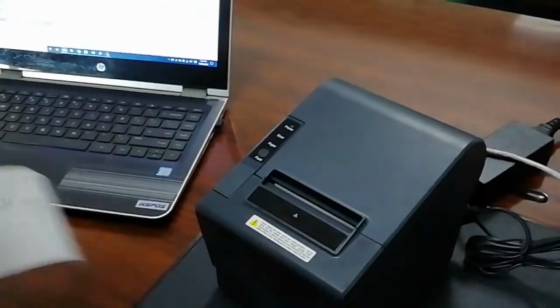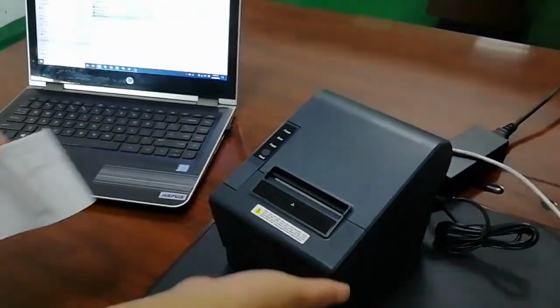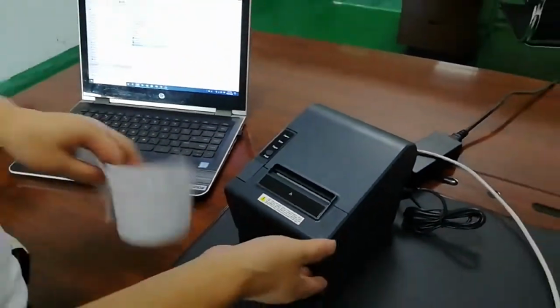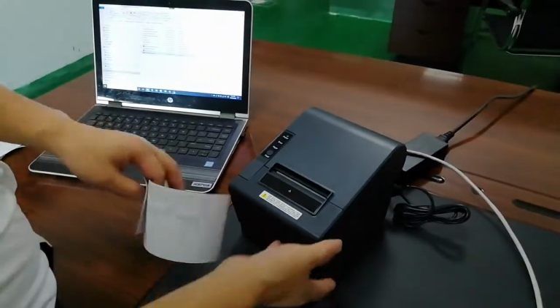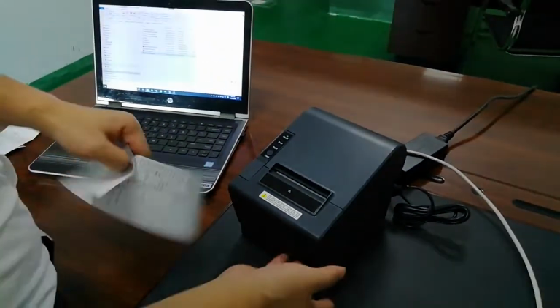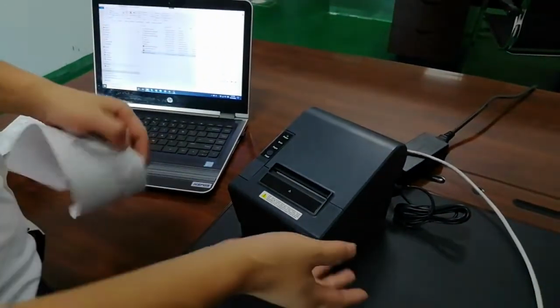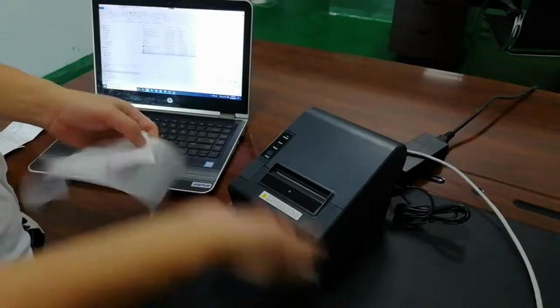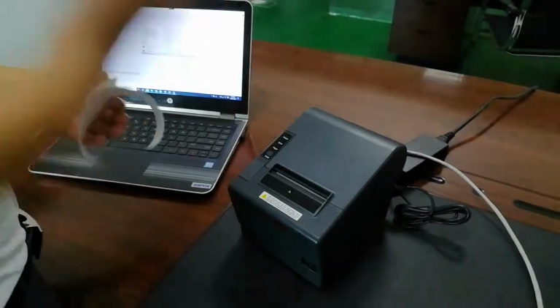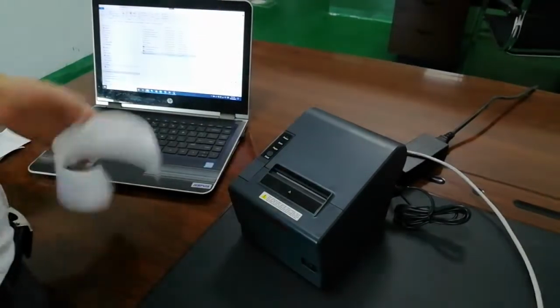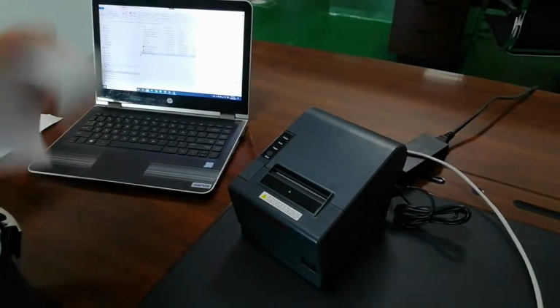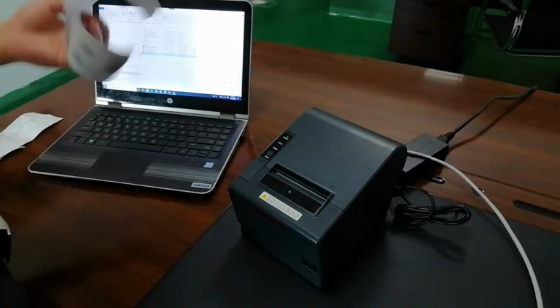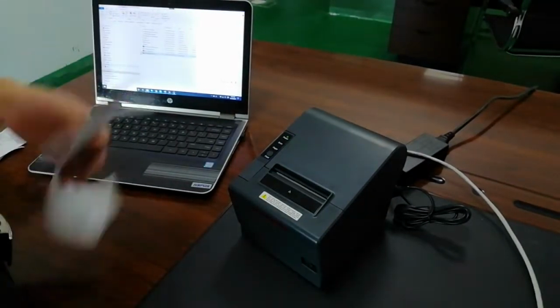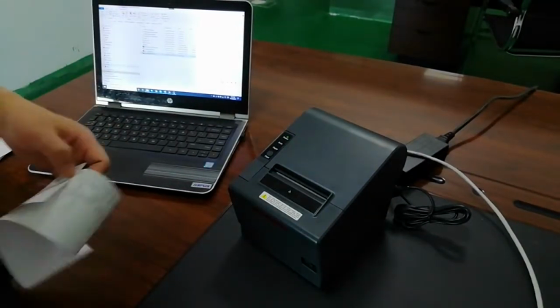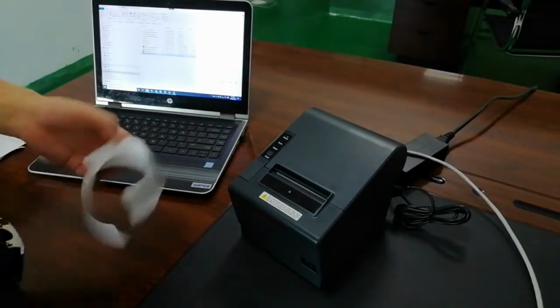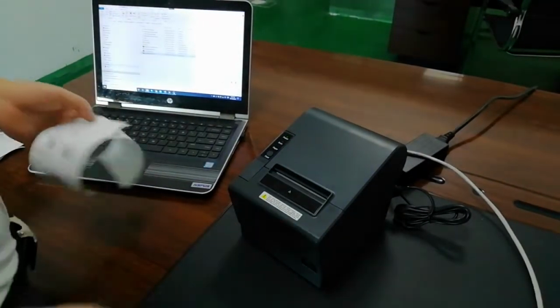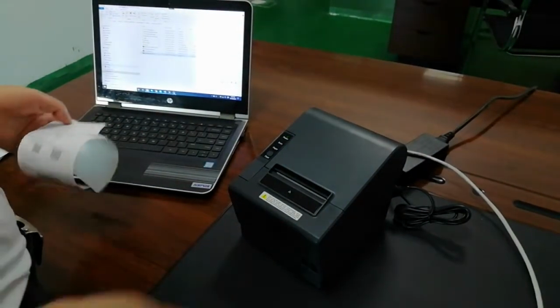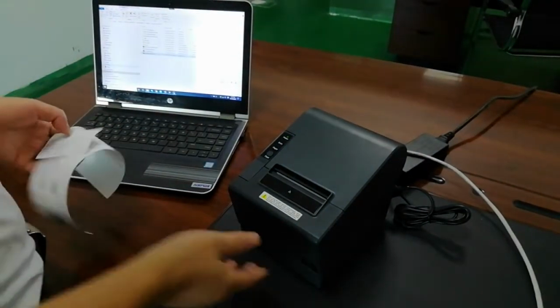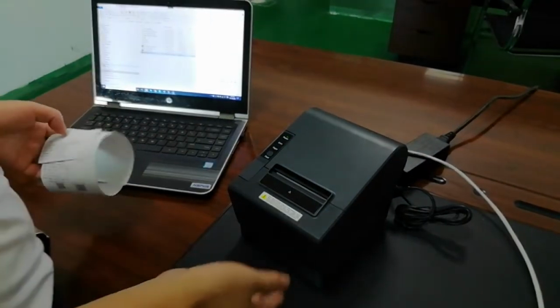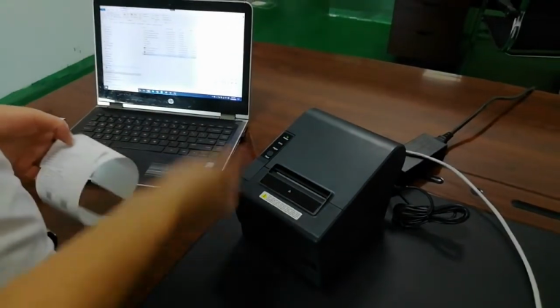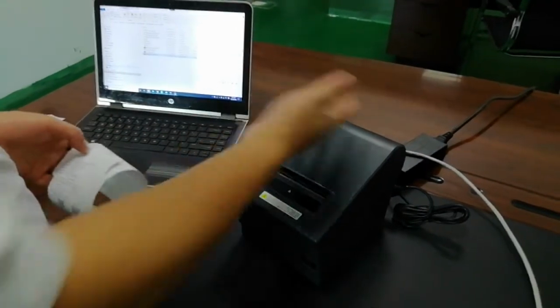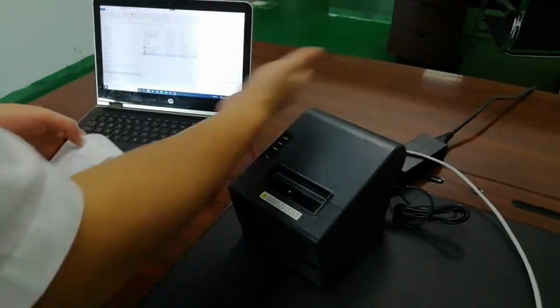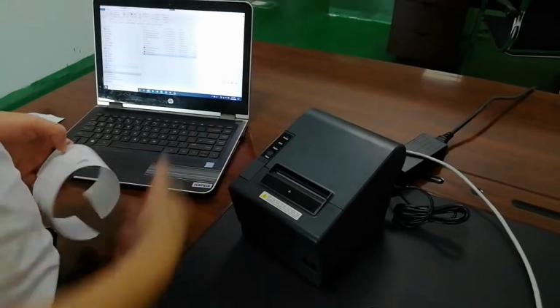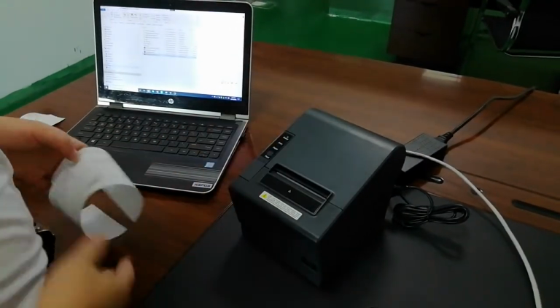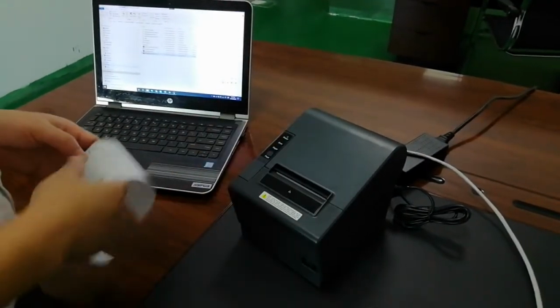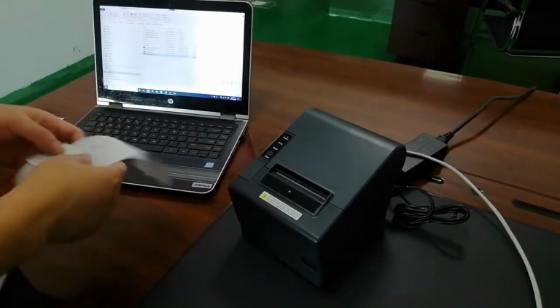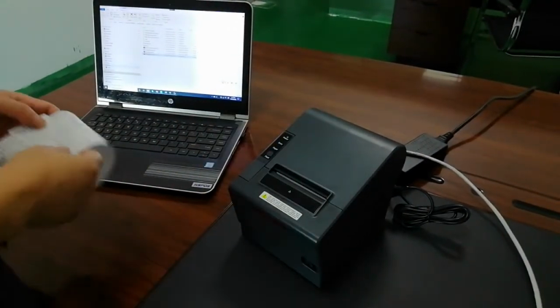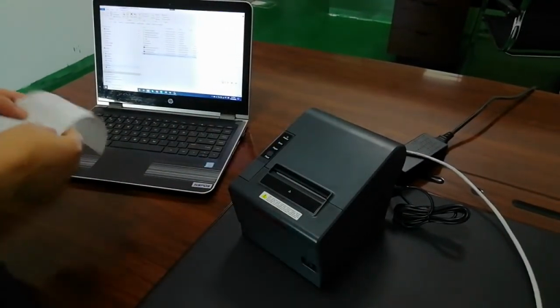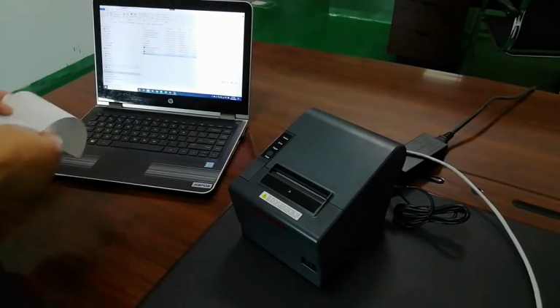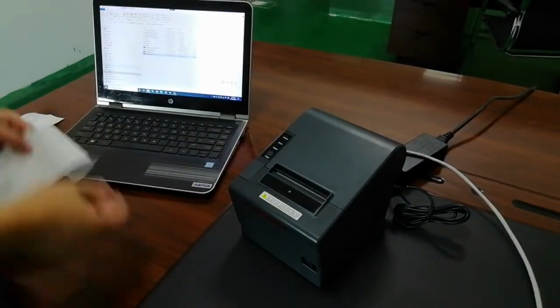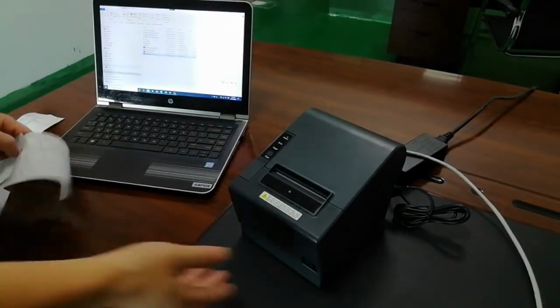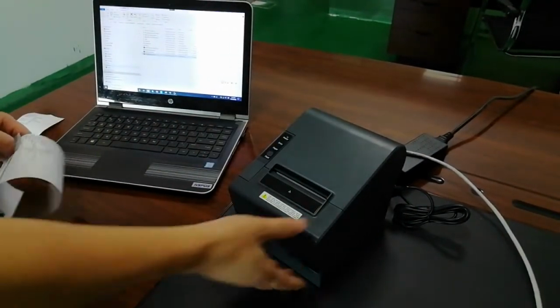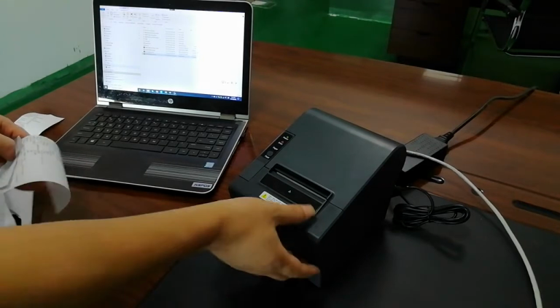So for LAN, you don't need to set anything — just connect the cables.